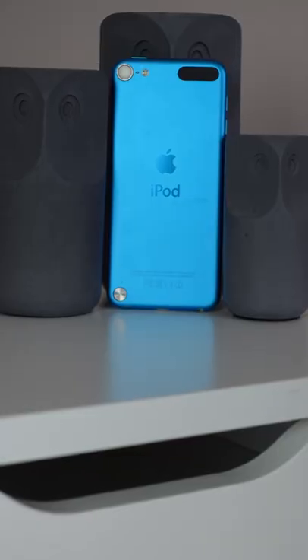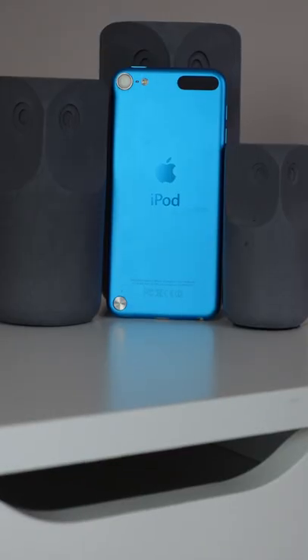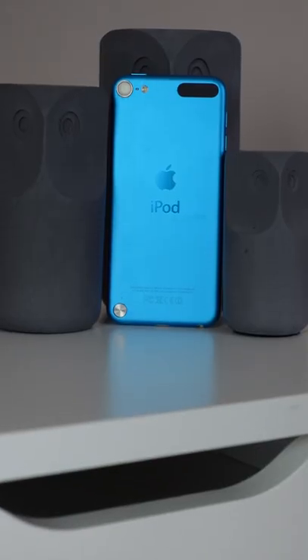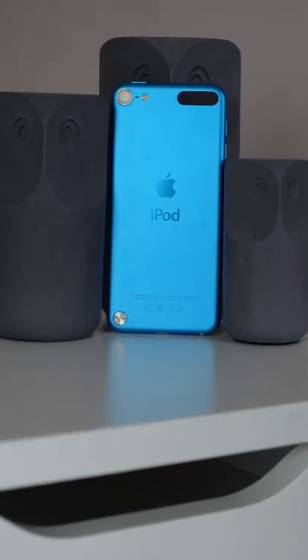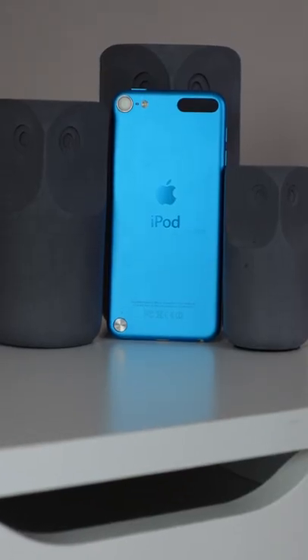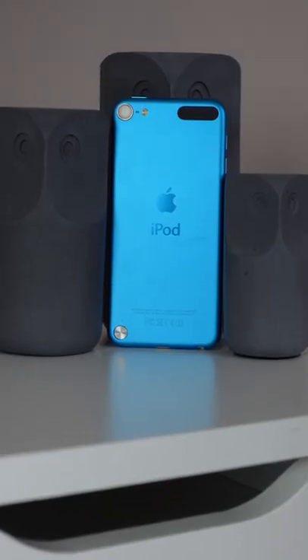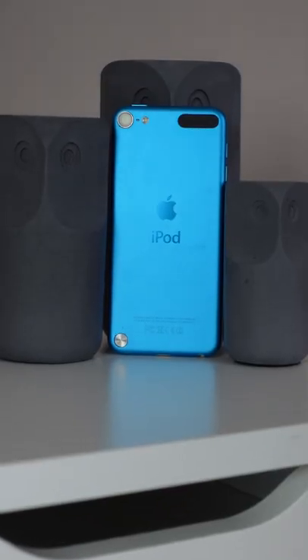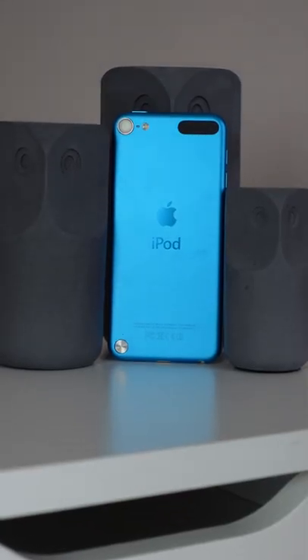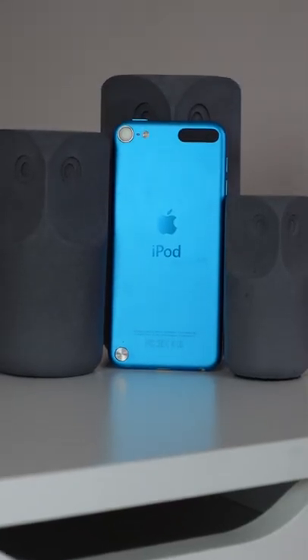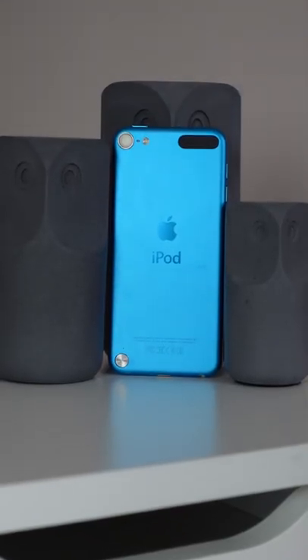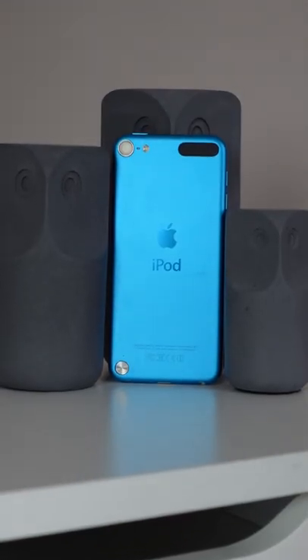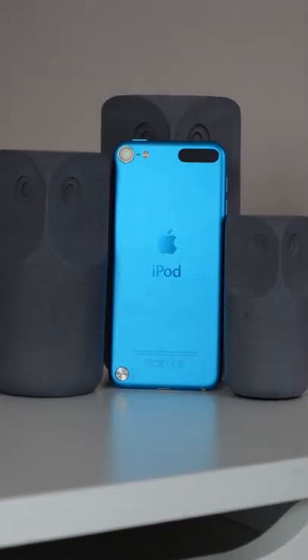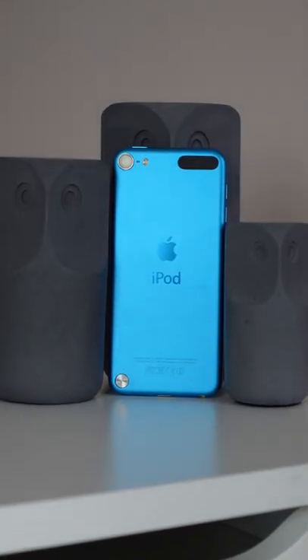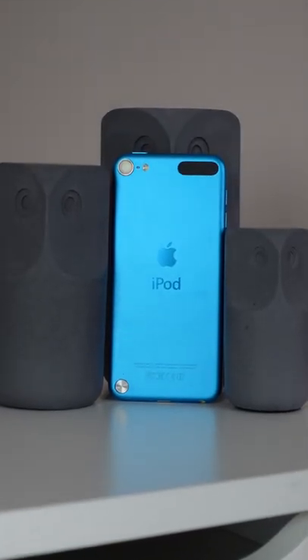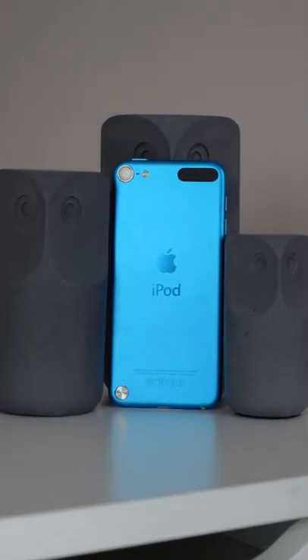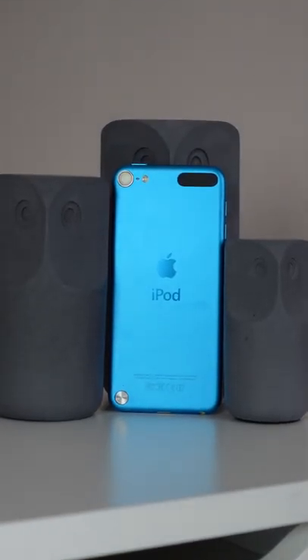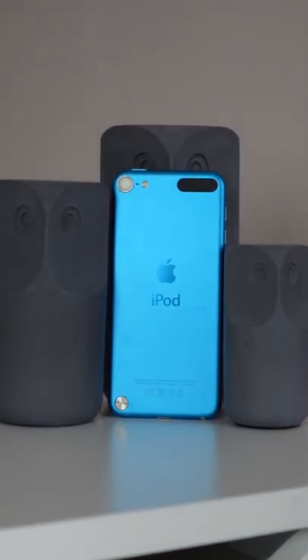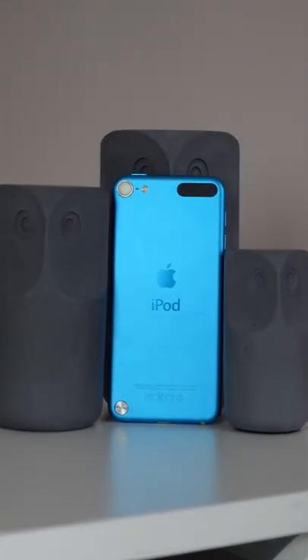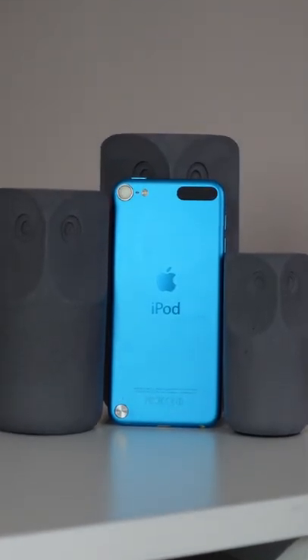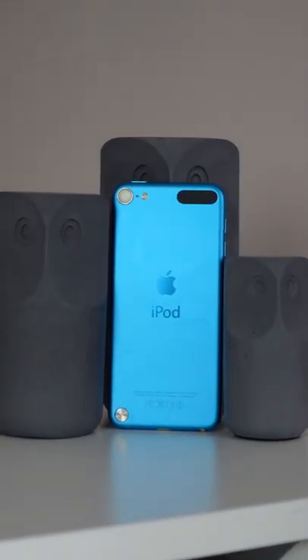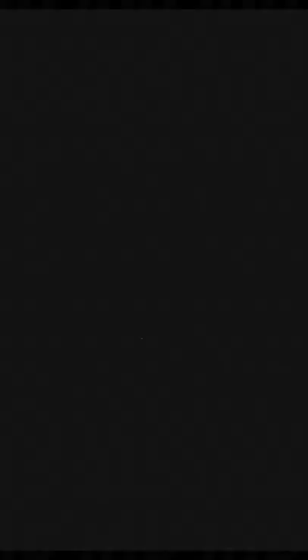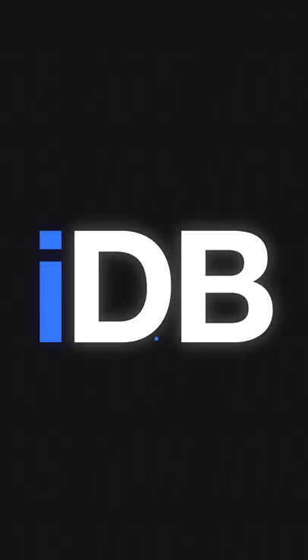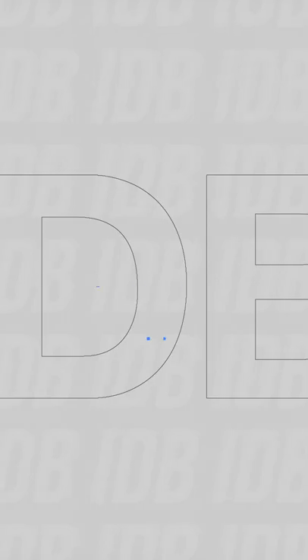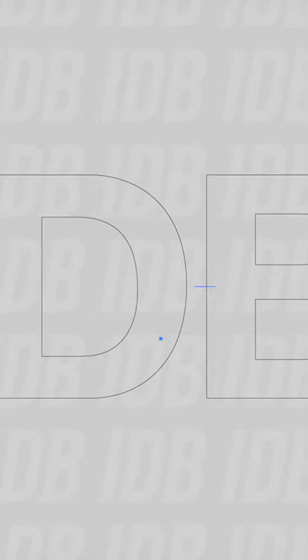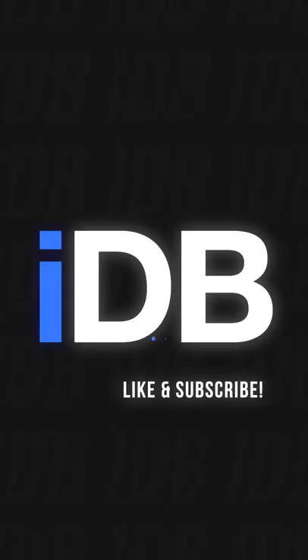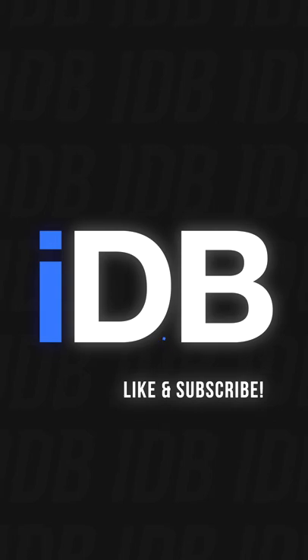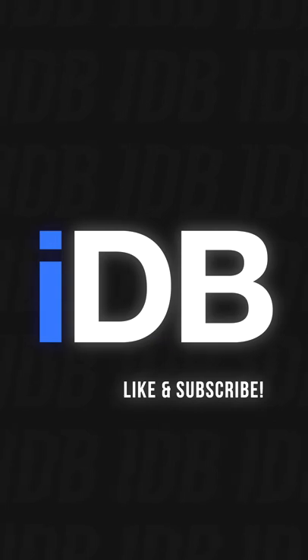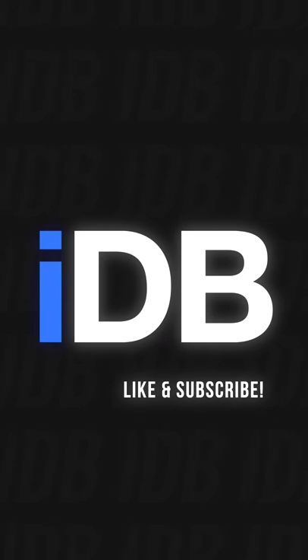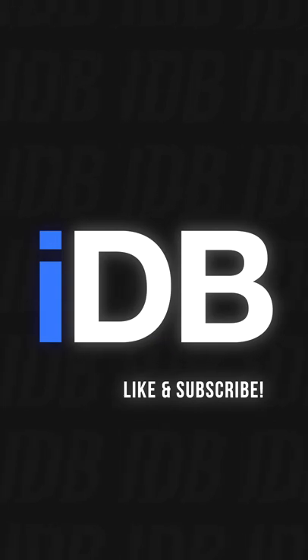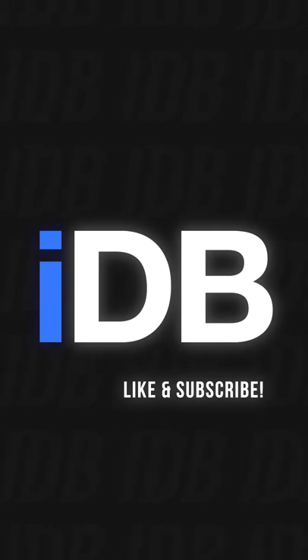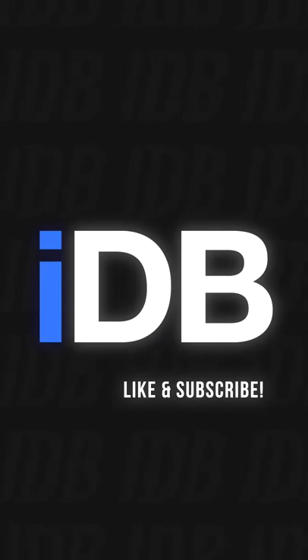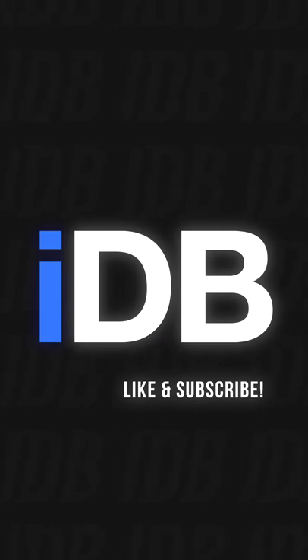Let us know in the comments if you ever owned an iPod Touch and which one you owned. This has been Michael with IDB — subscribe for more.